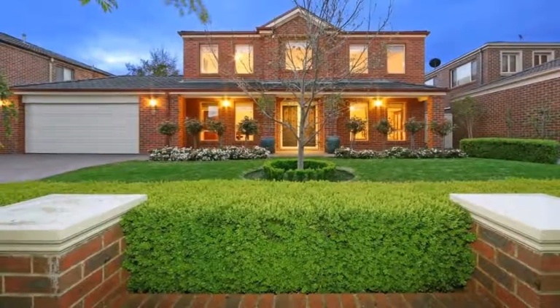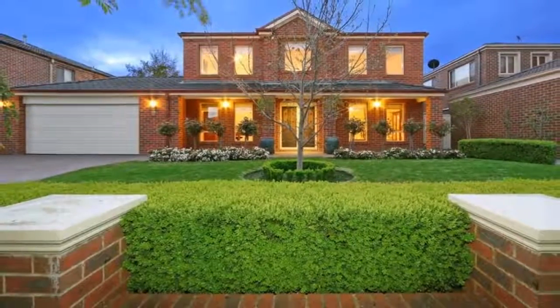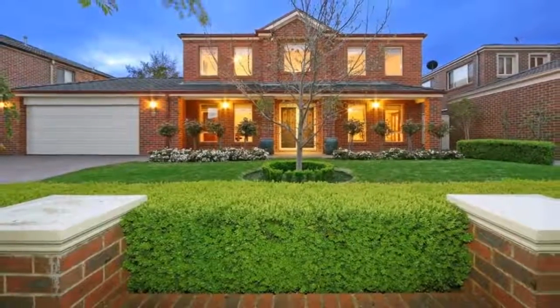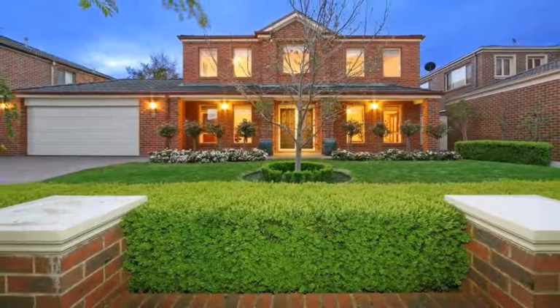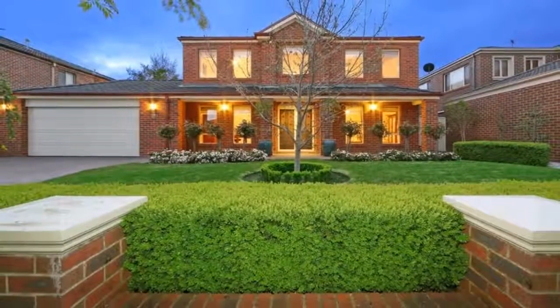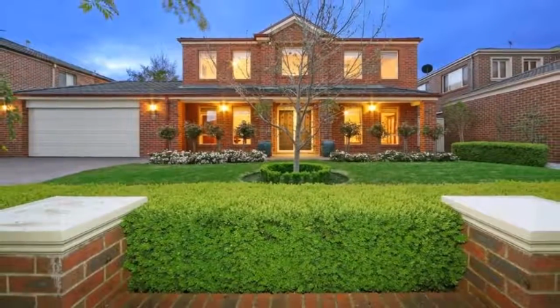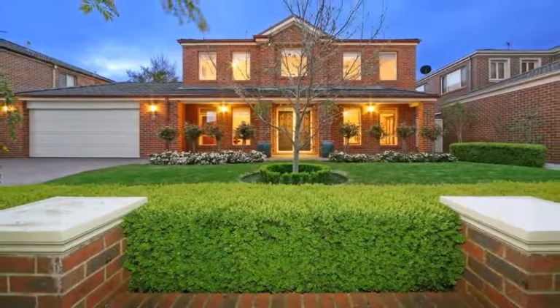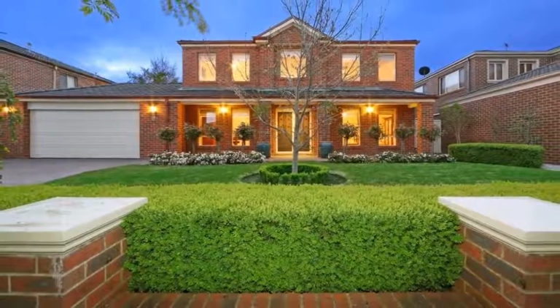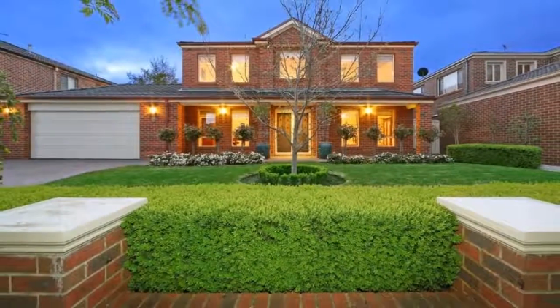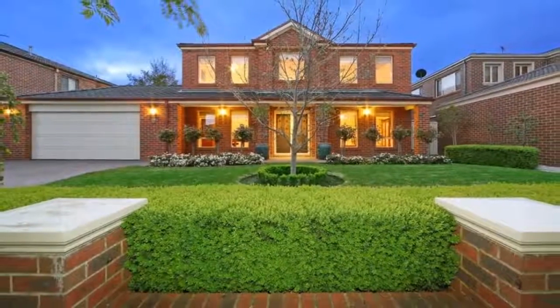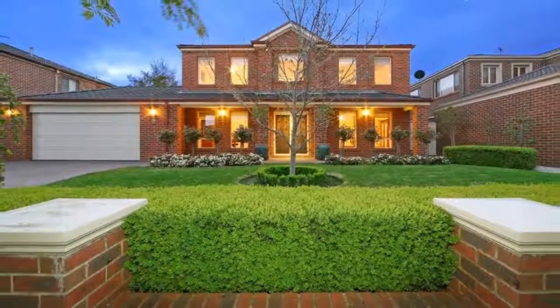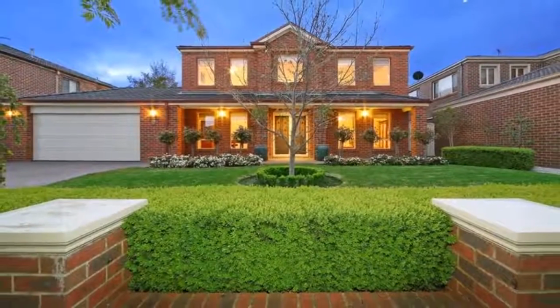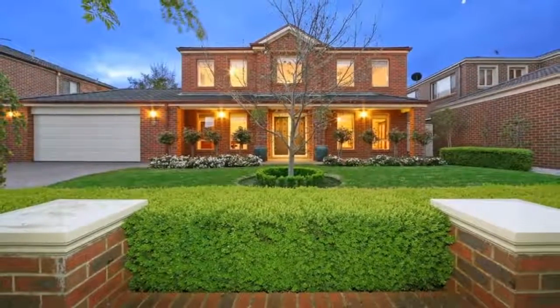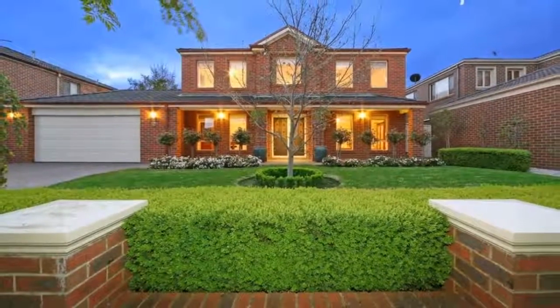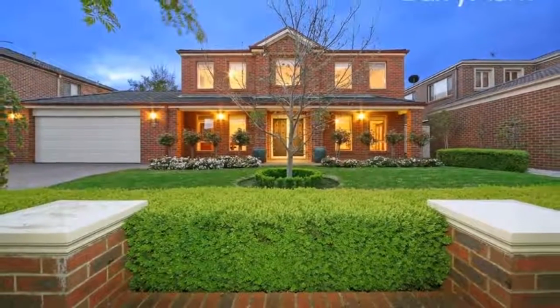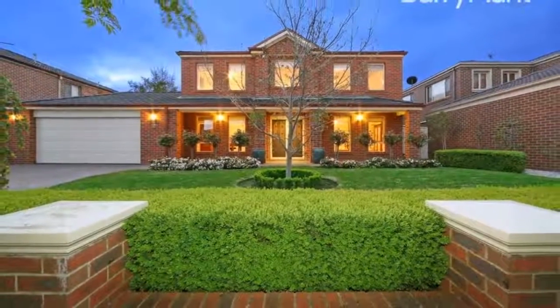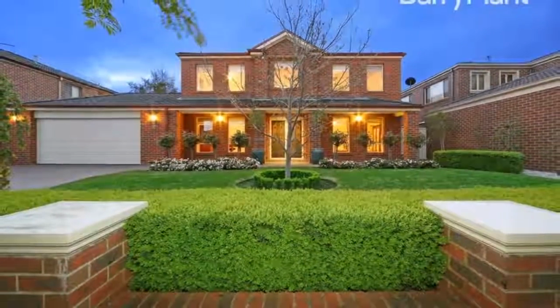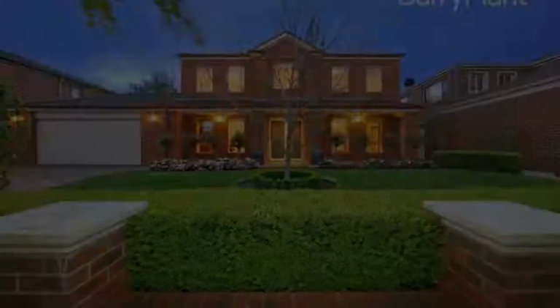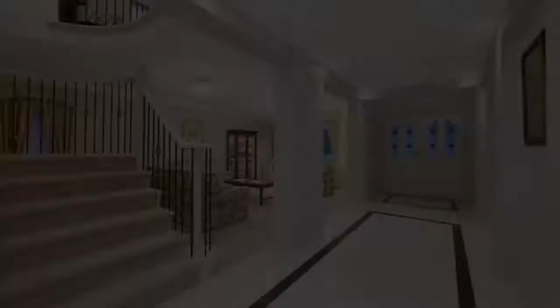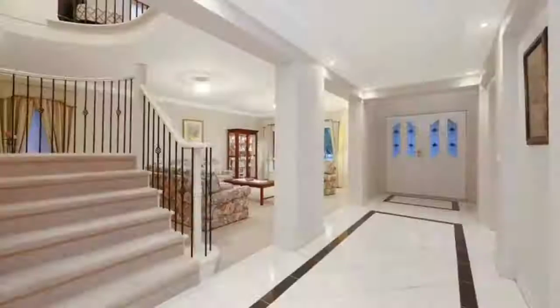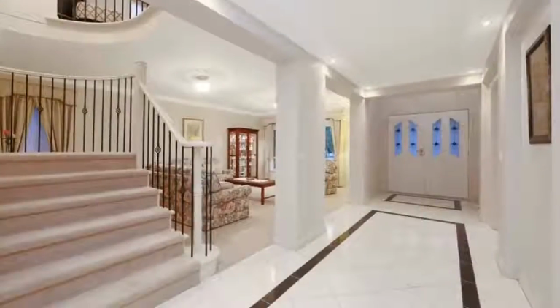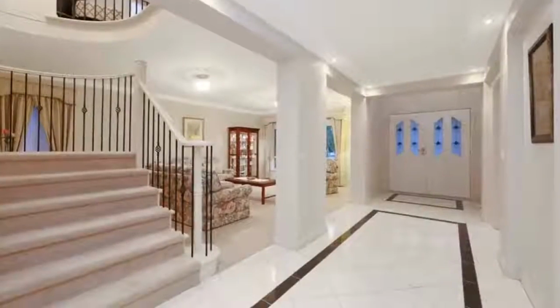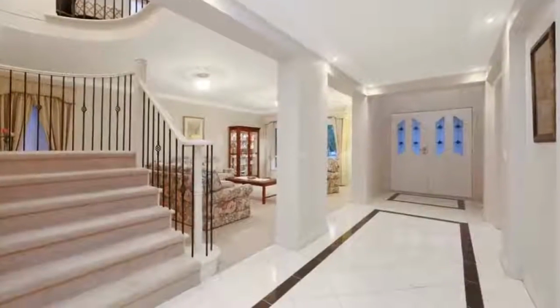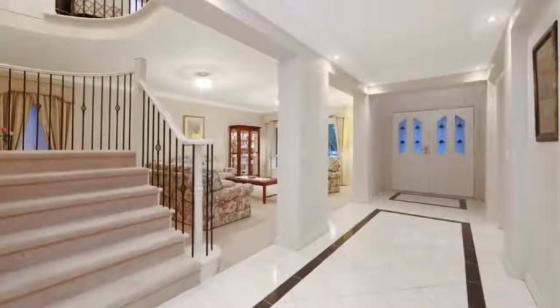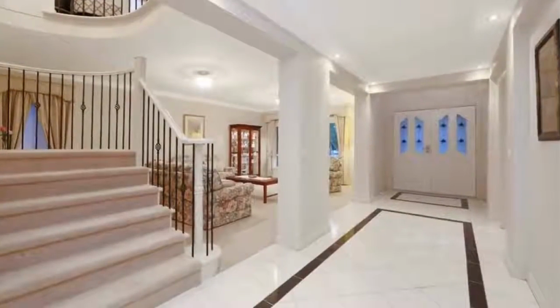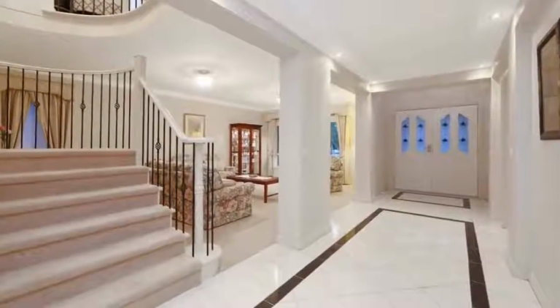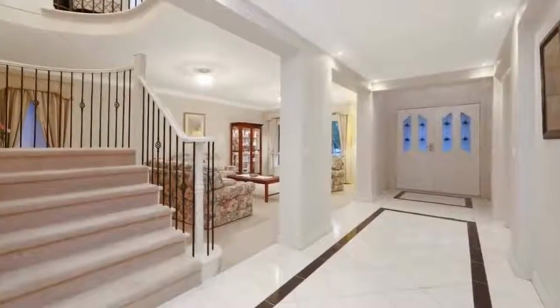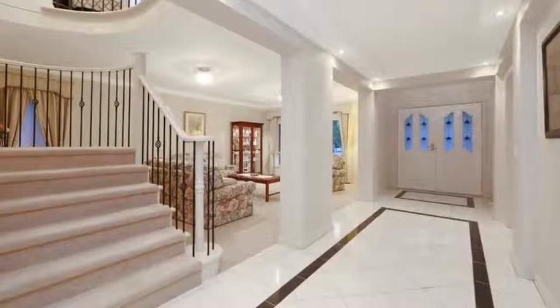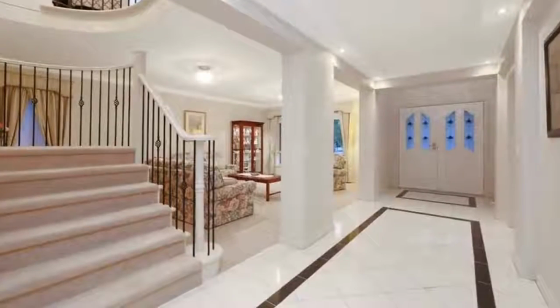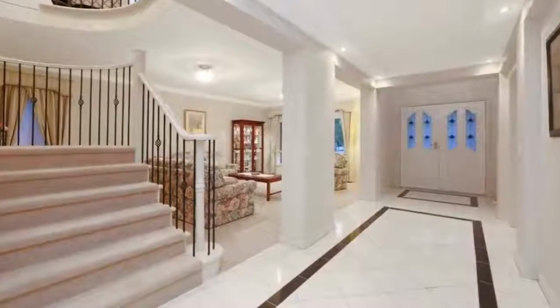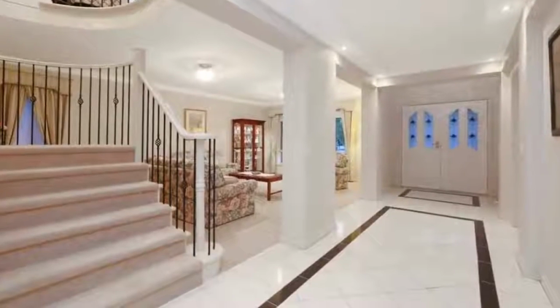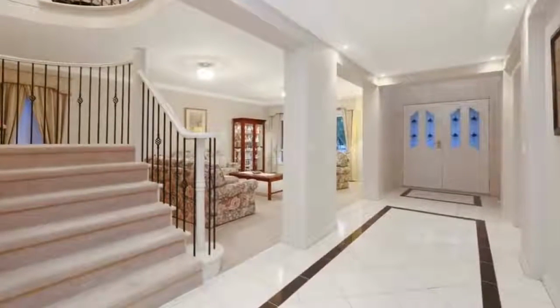Sale by set date the 8th of November 2017 at 6 p.m., unless sold prior.